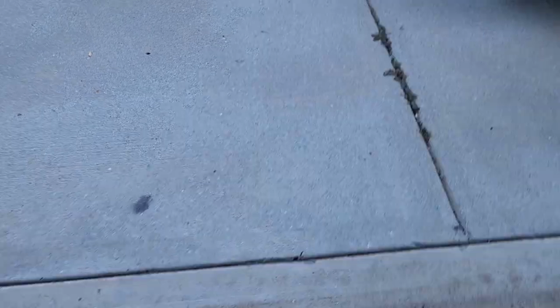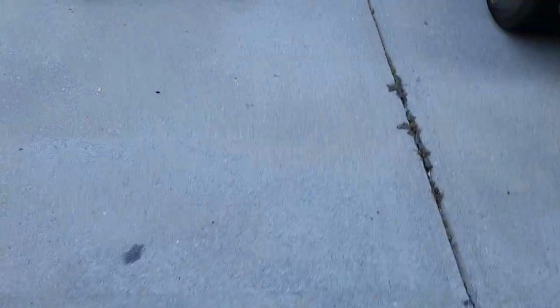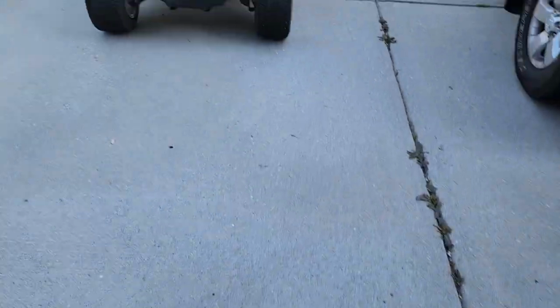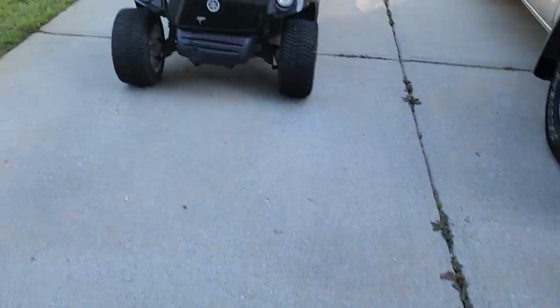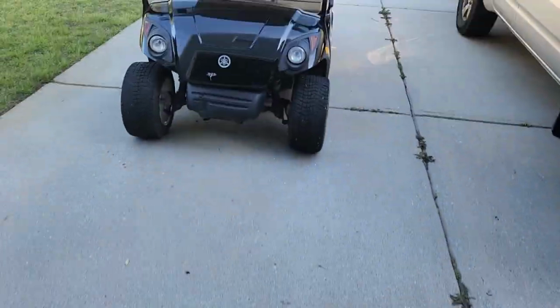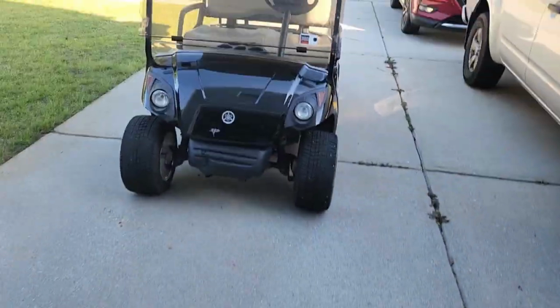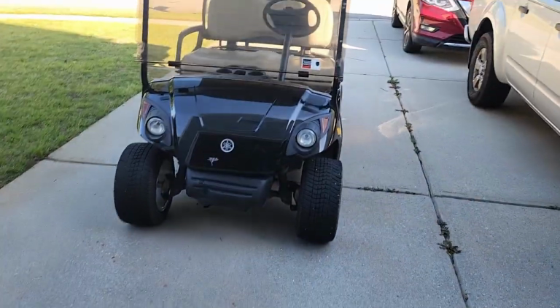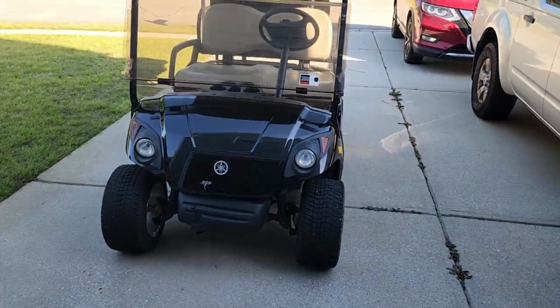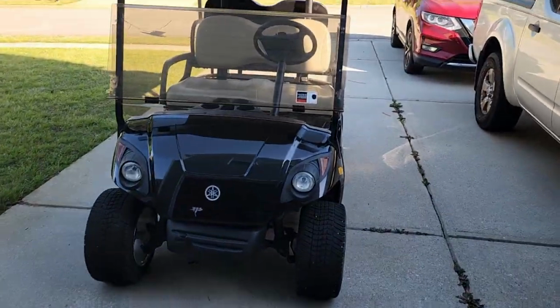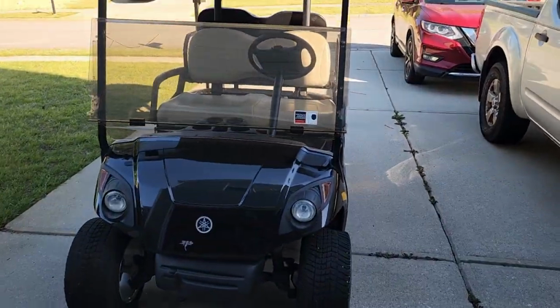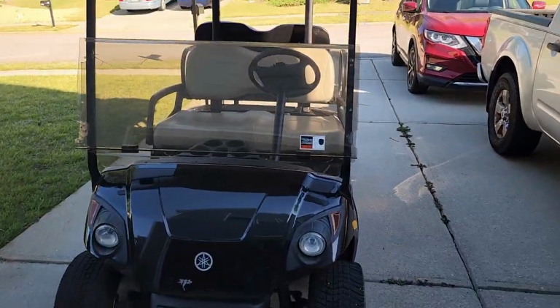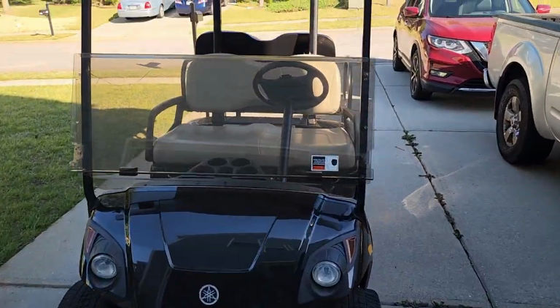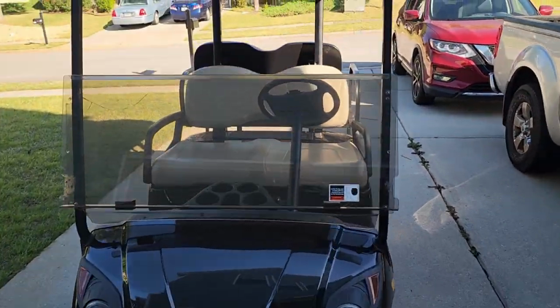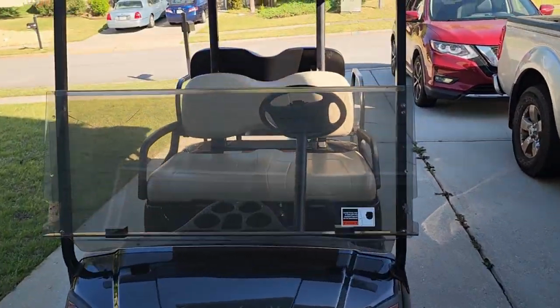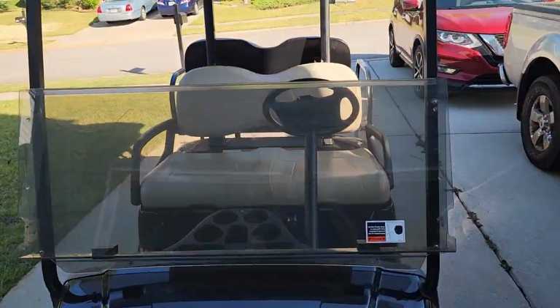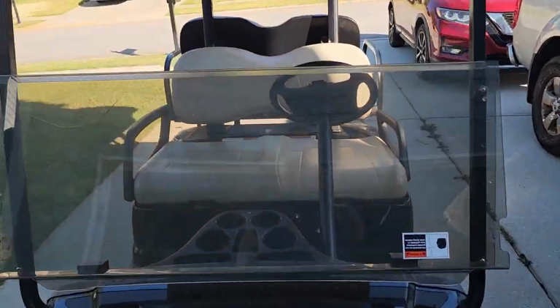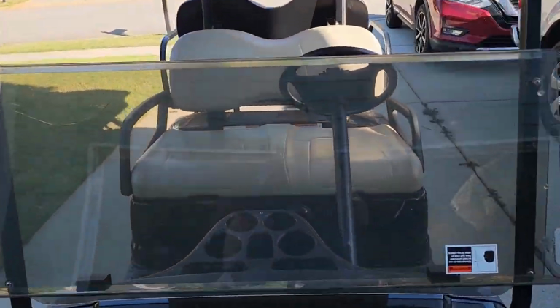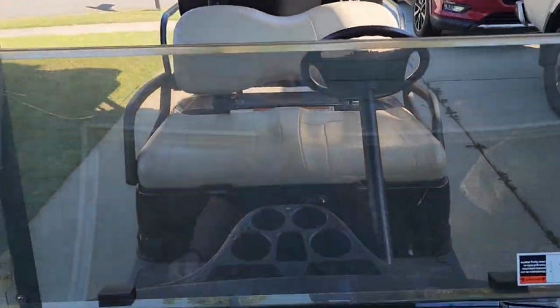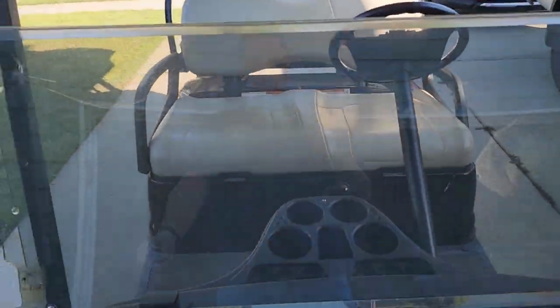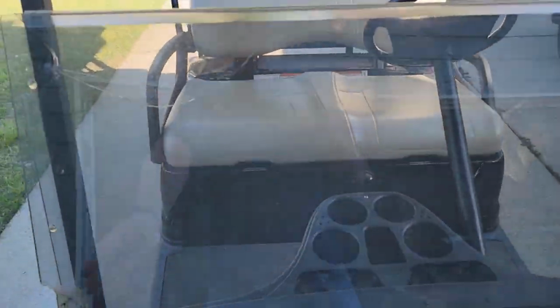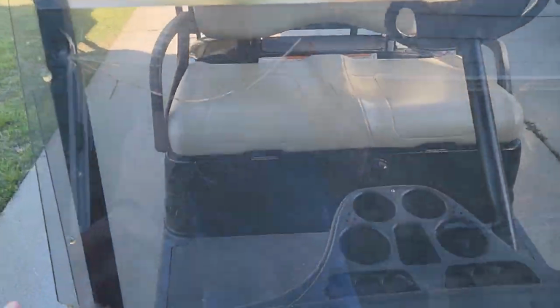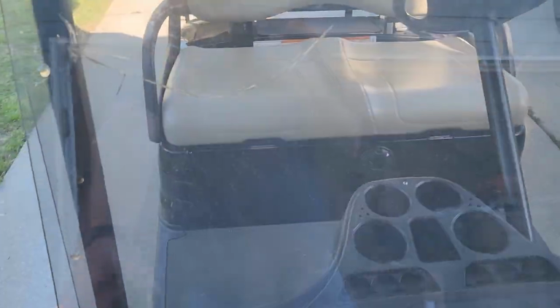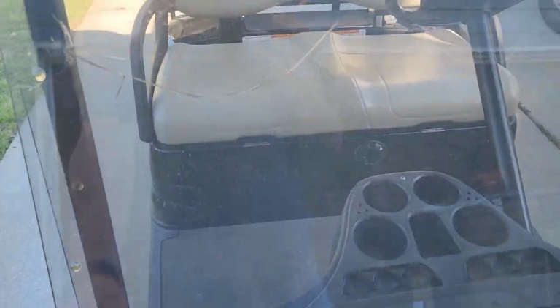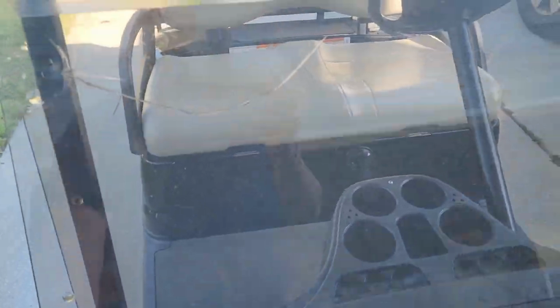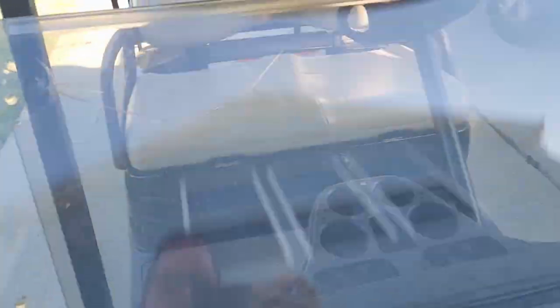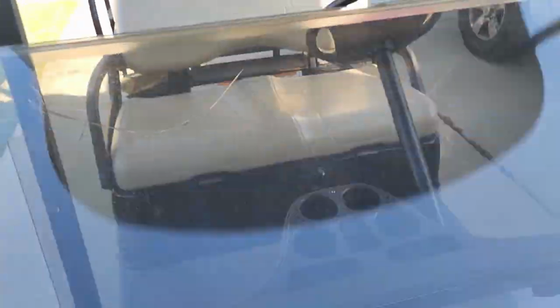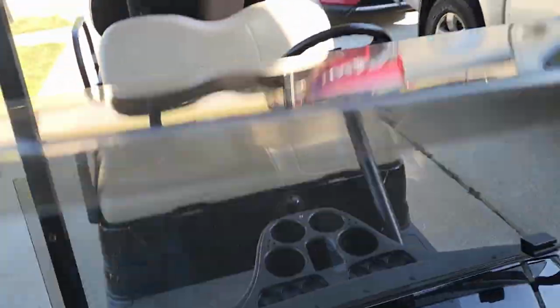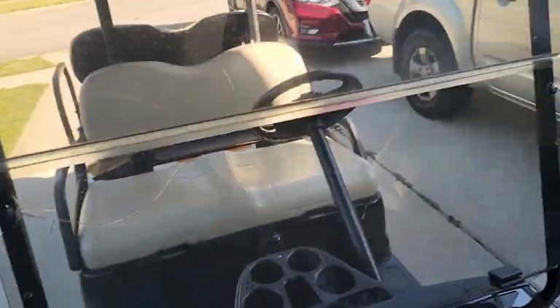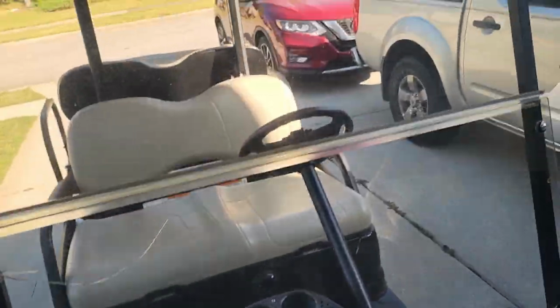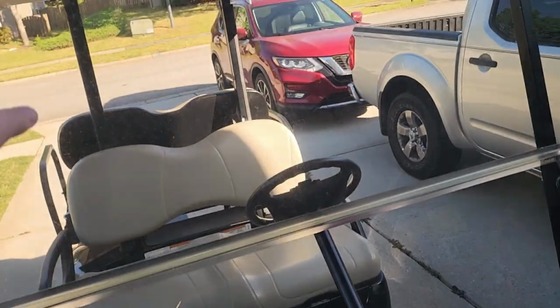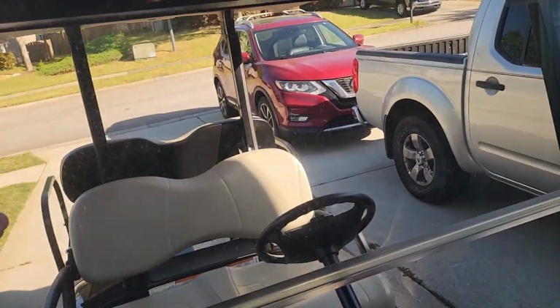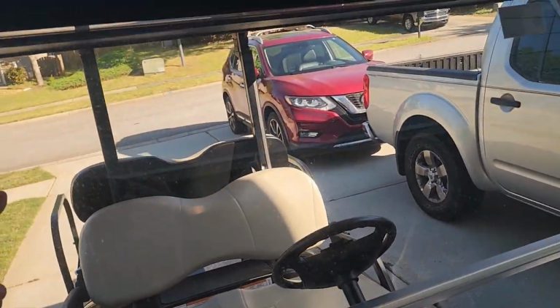Welcome back to First Try As Projects everybody. Today we are replacing the windshield on the golf cart.